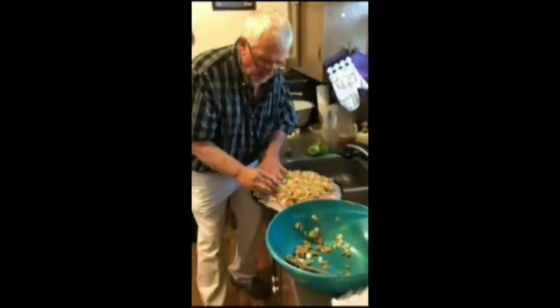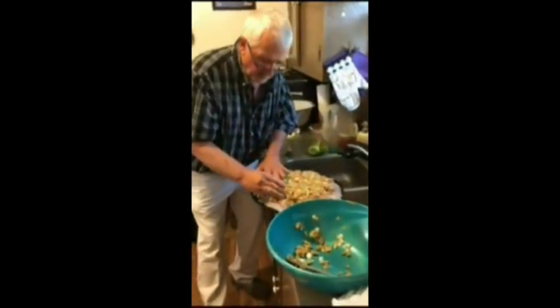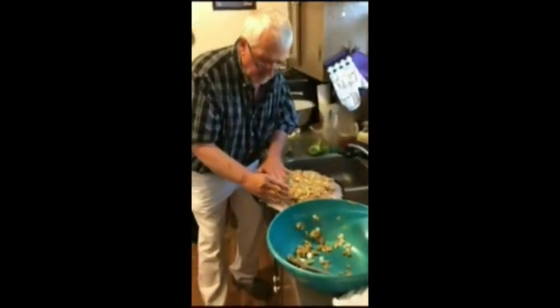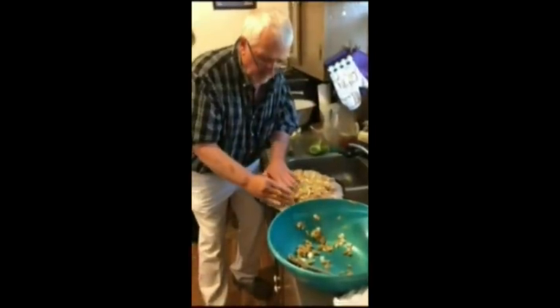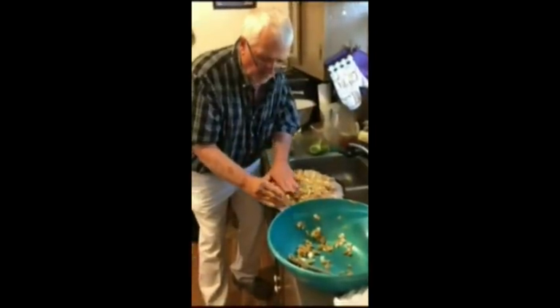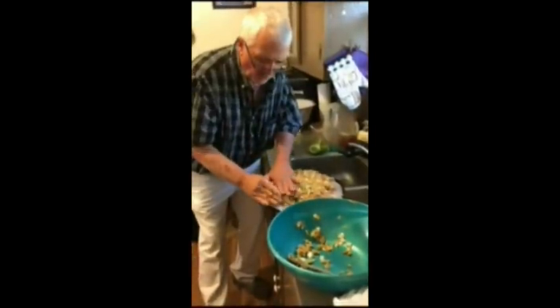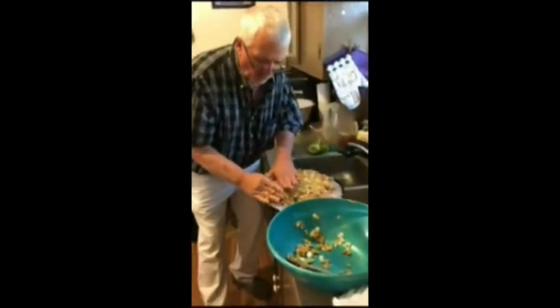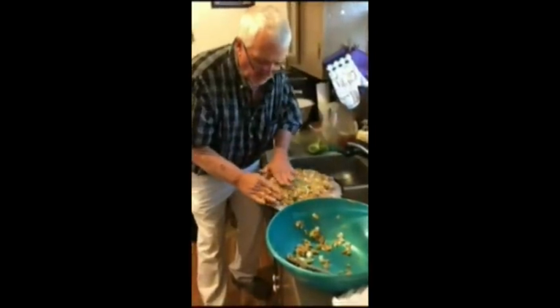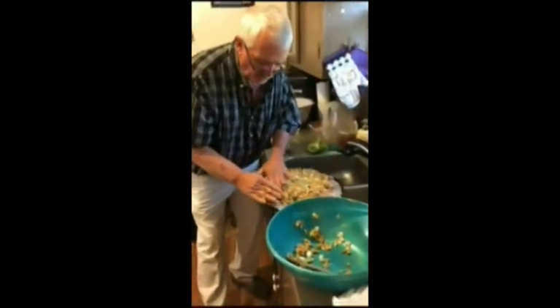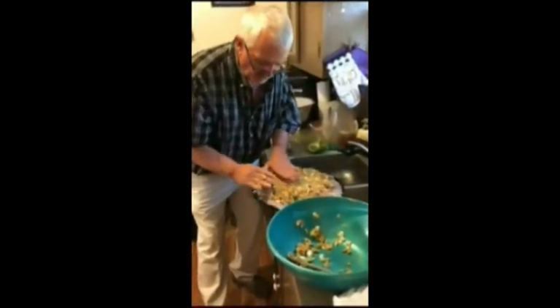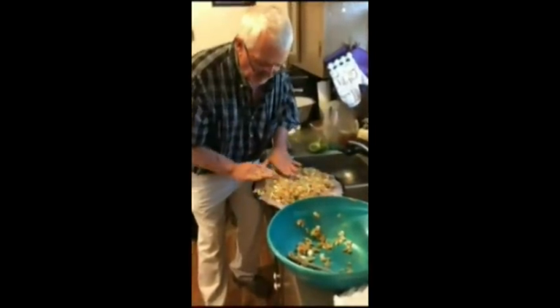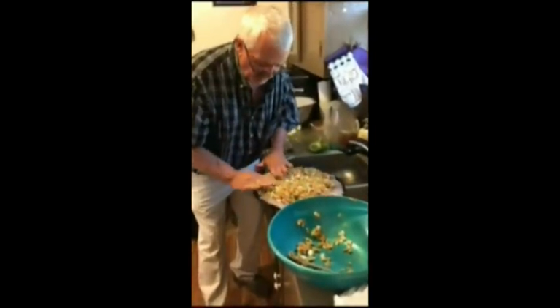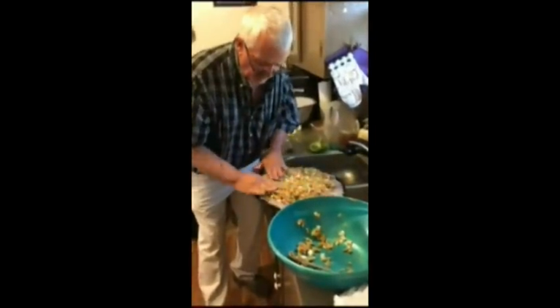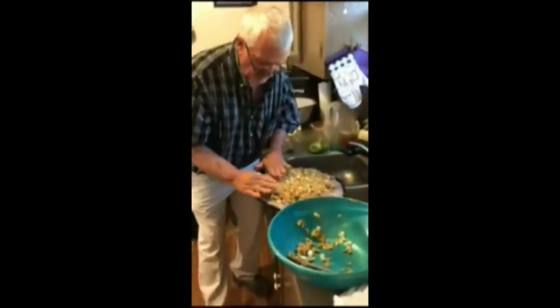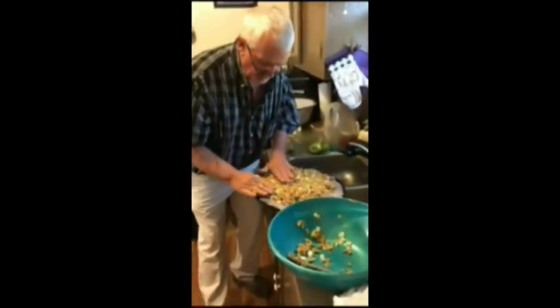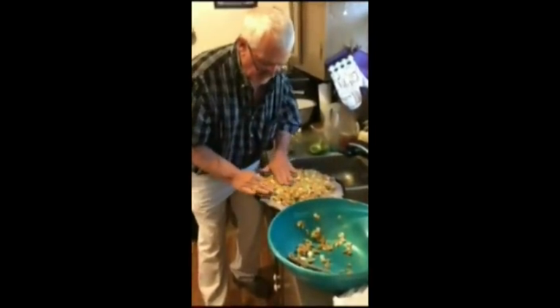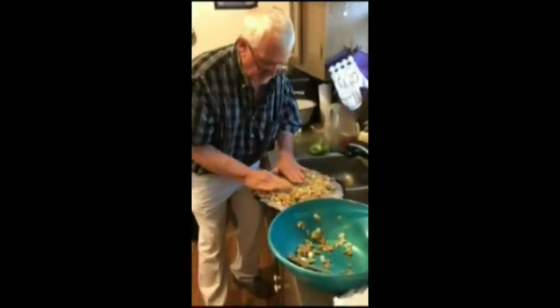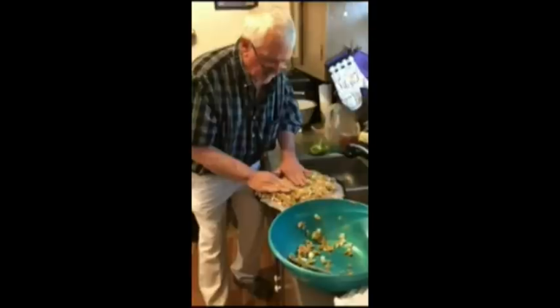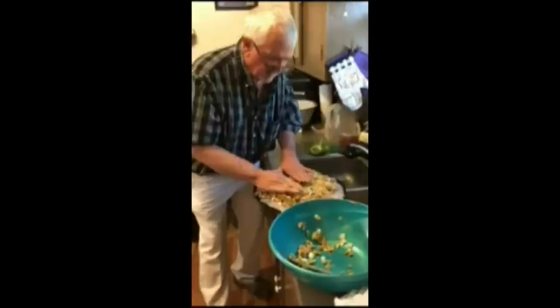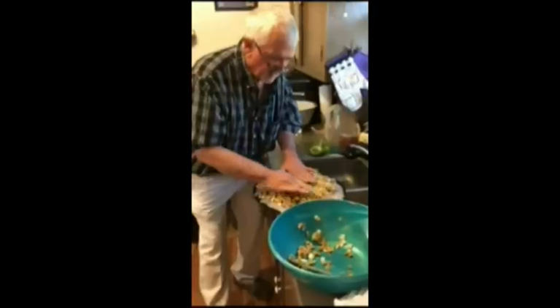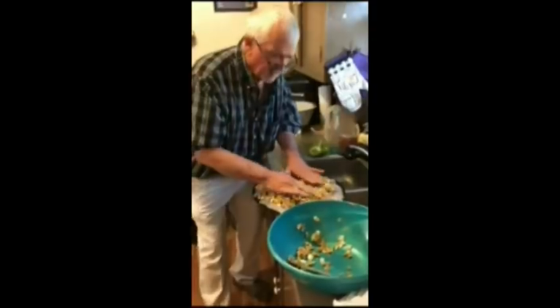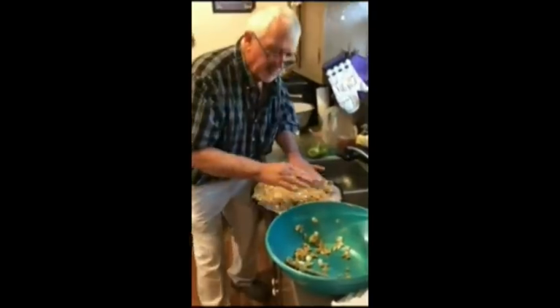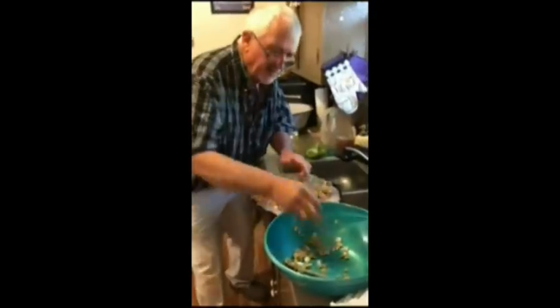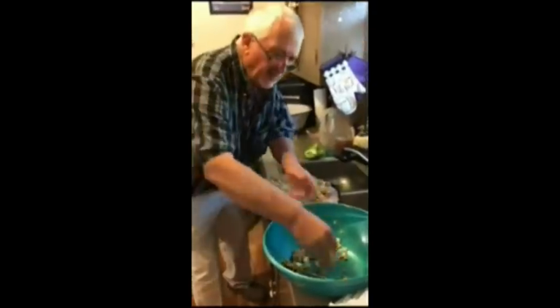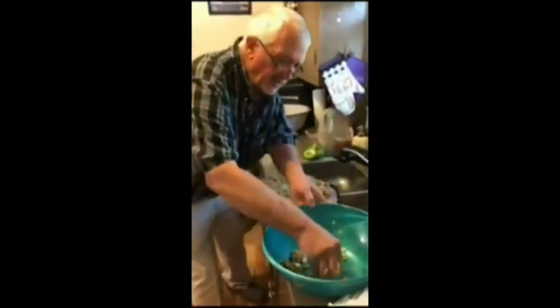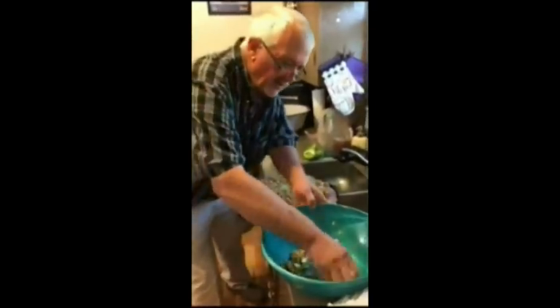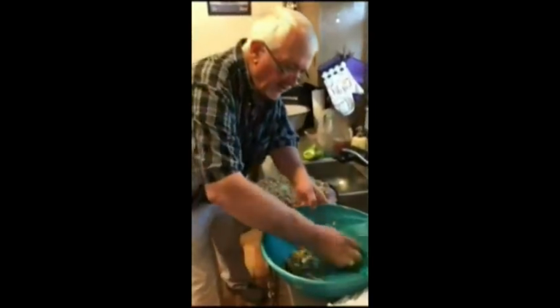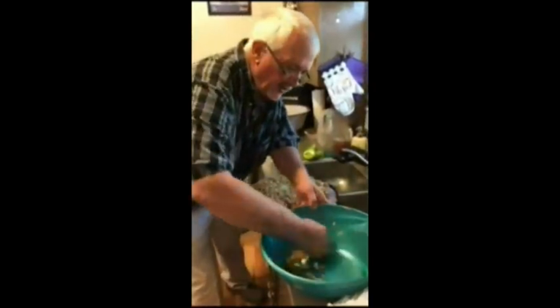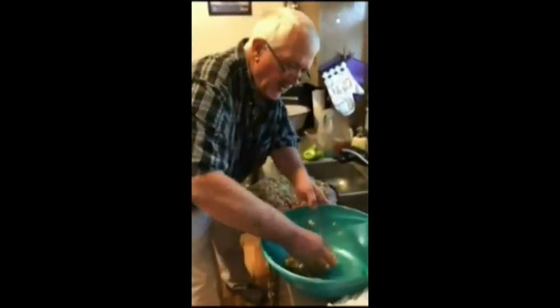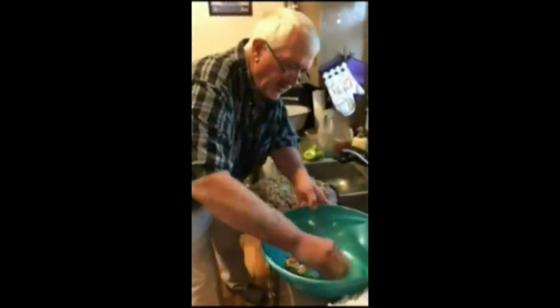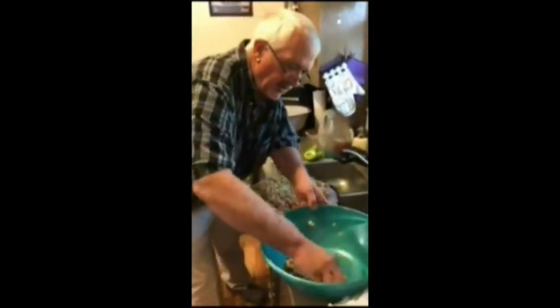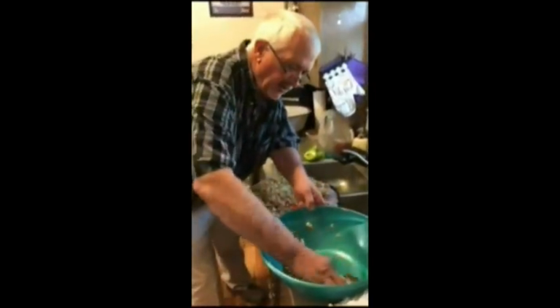Get it all over the fish good and level. I'm going to leave about ten minutes of thickness and spread it out.